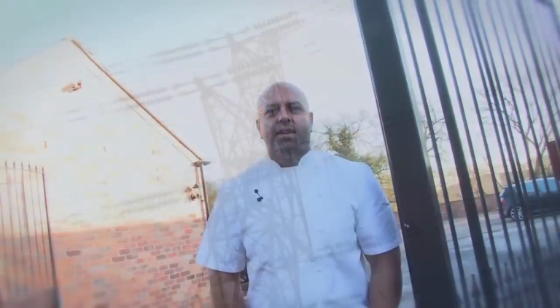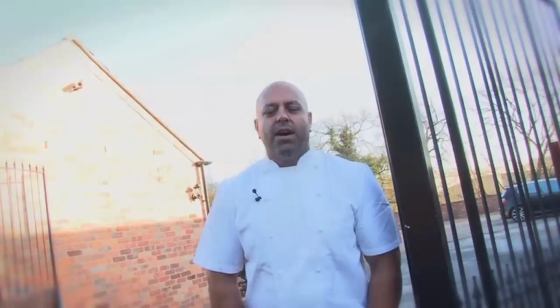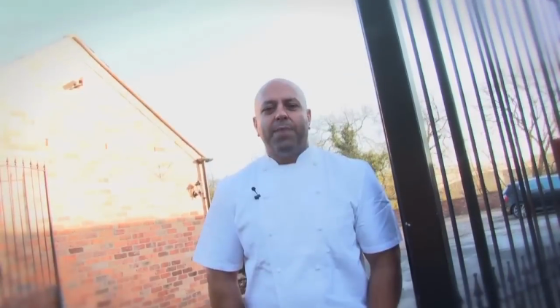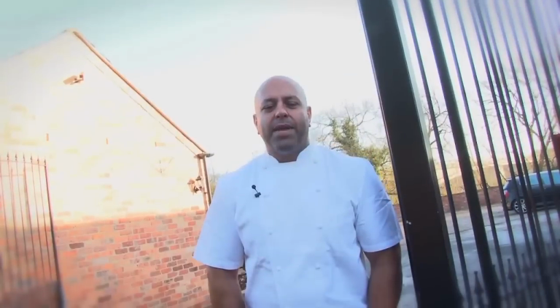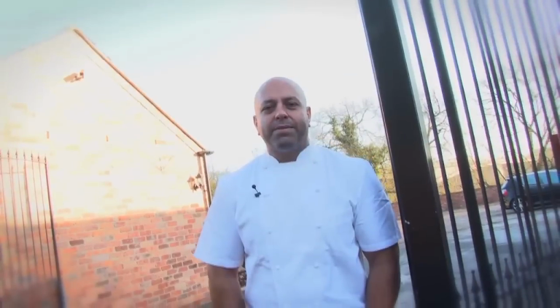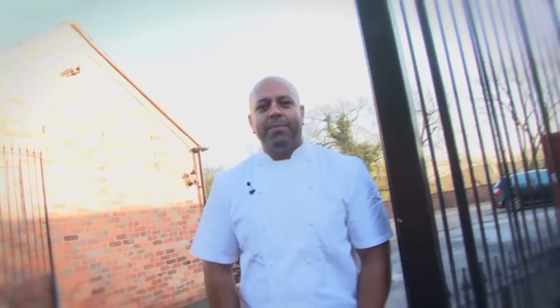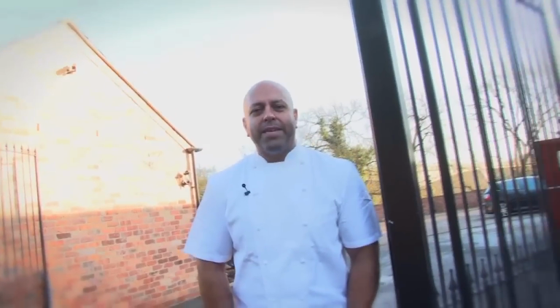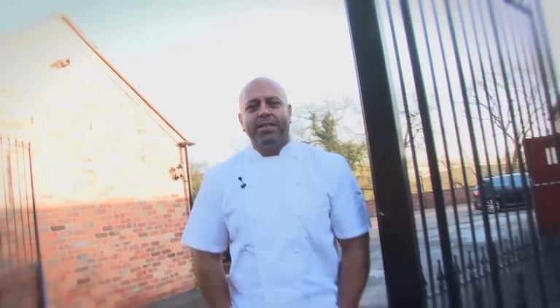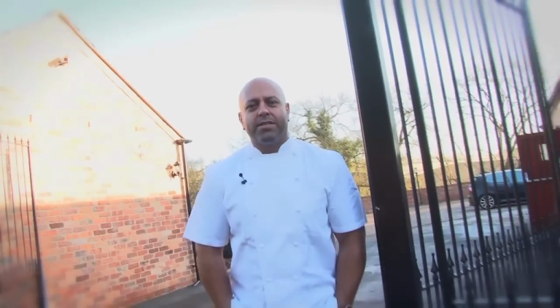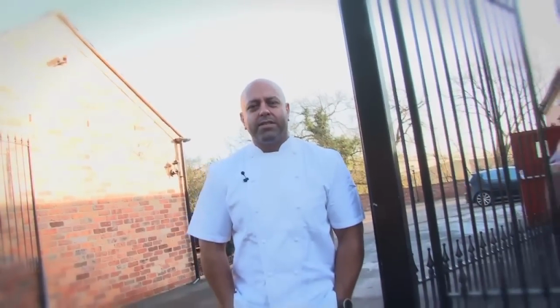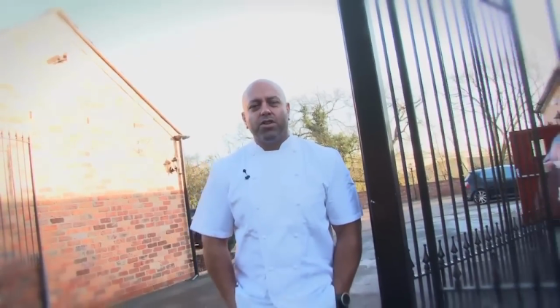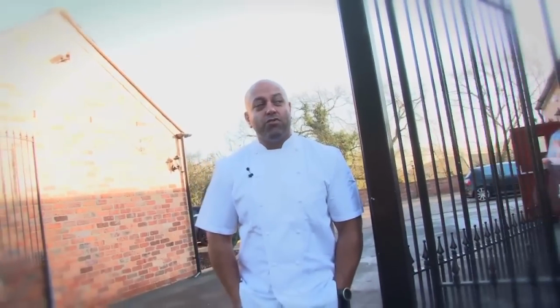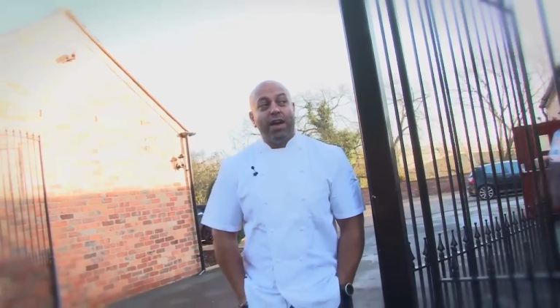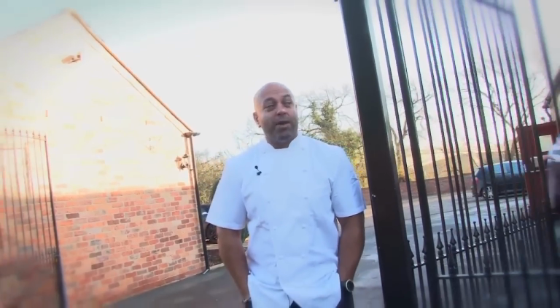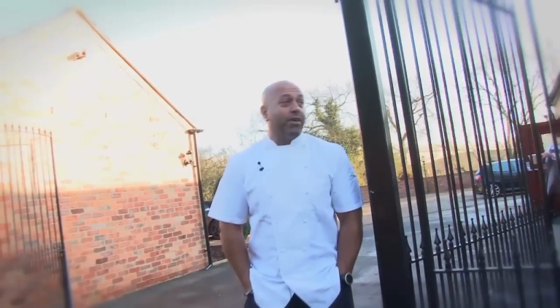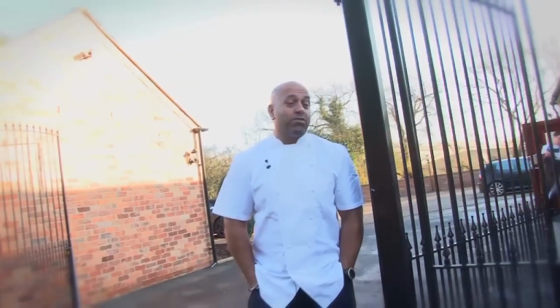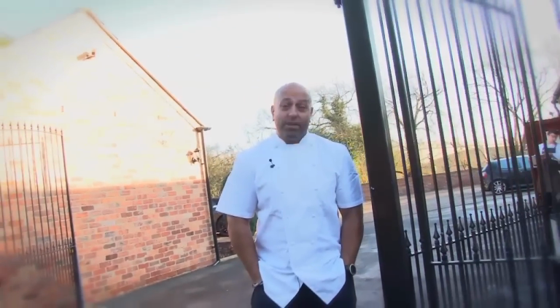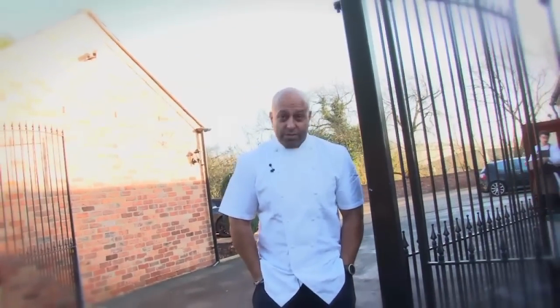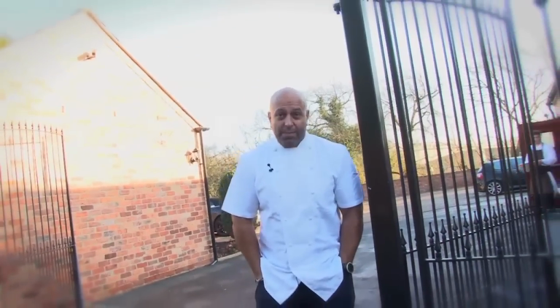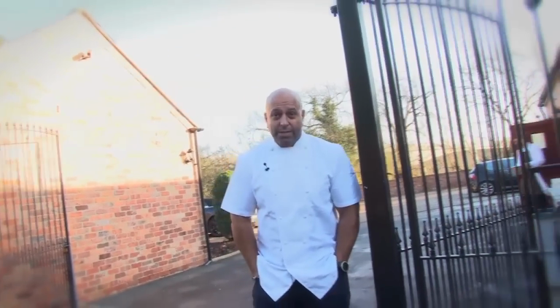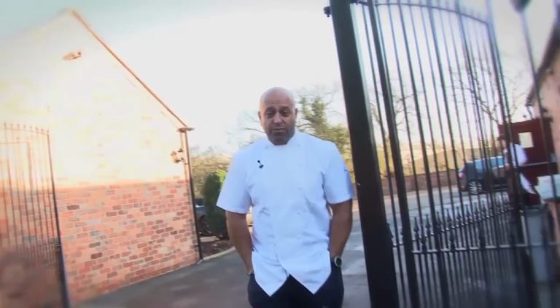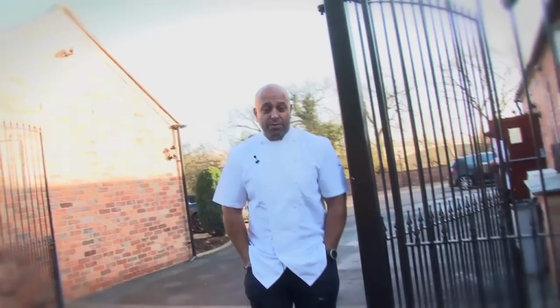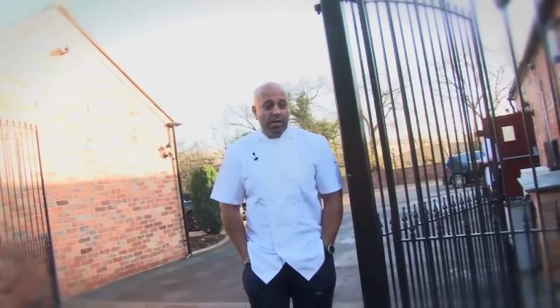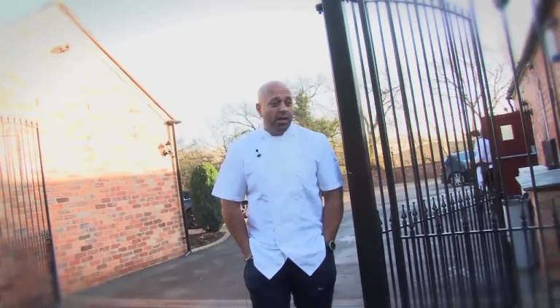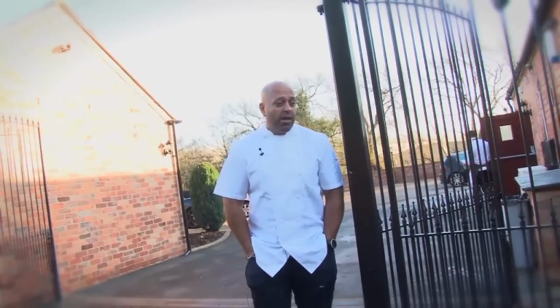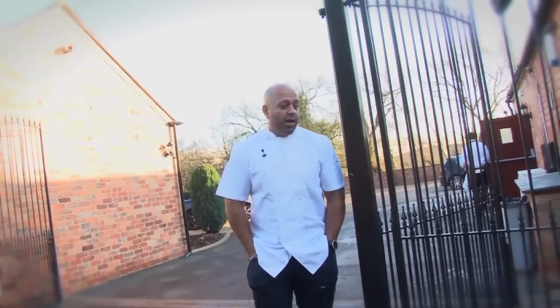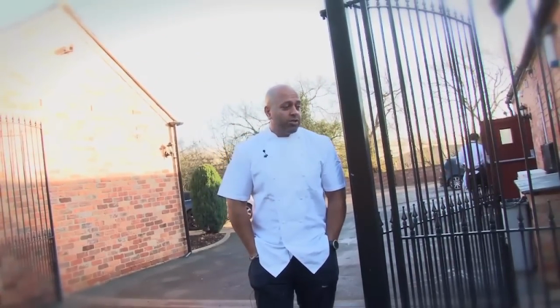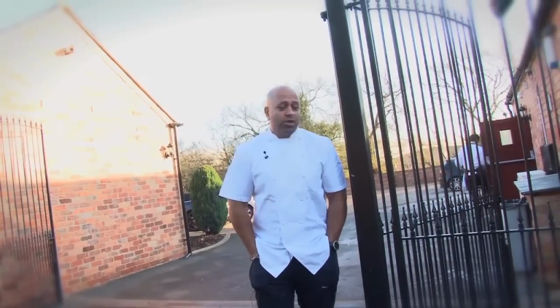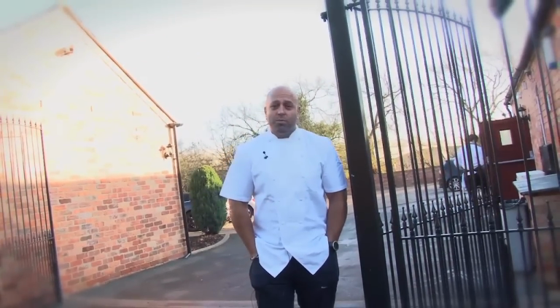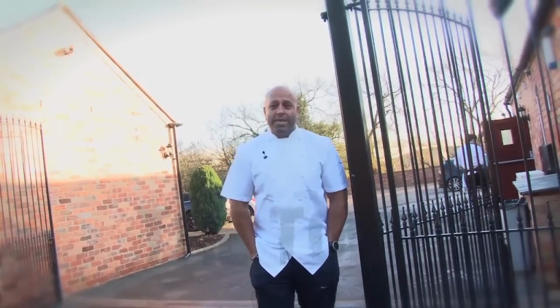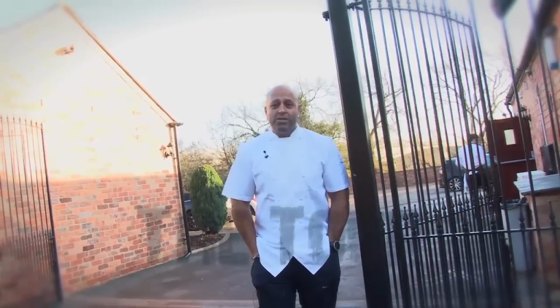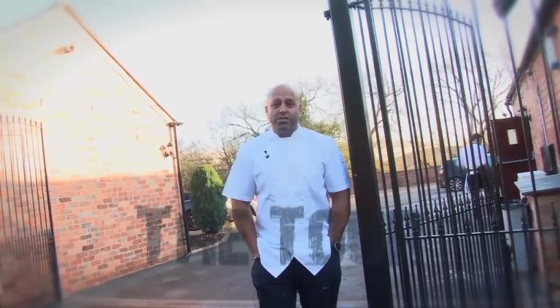Hi, my name's Sat Bains. I'd like to show you around my restaurant, Restaurant Sat Bains with Rooms, and show you all my kitchens.